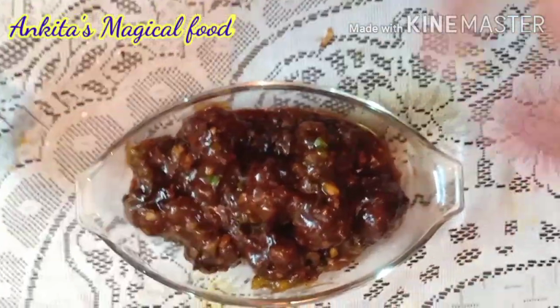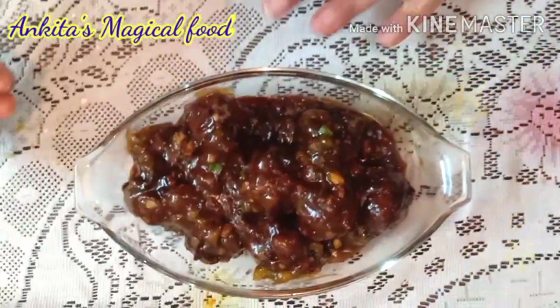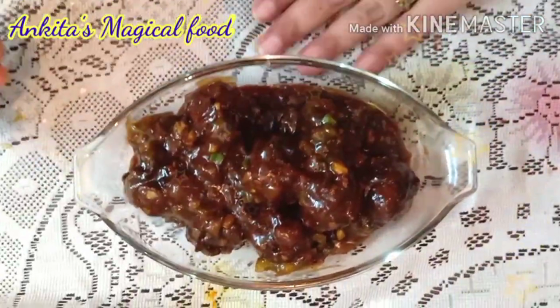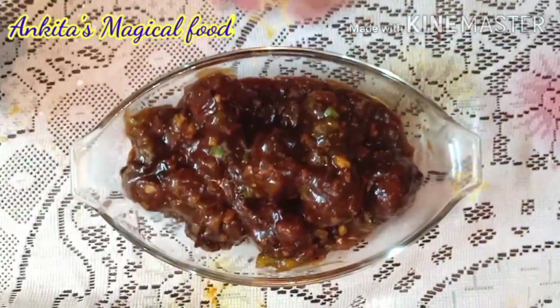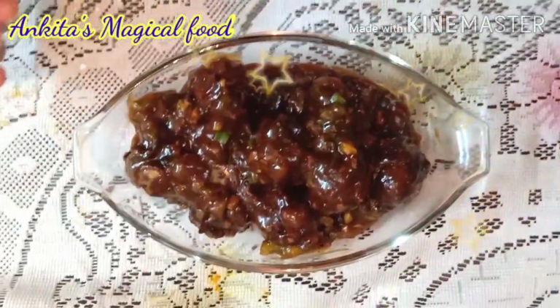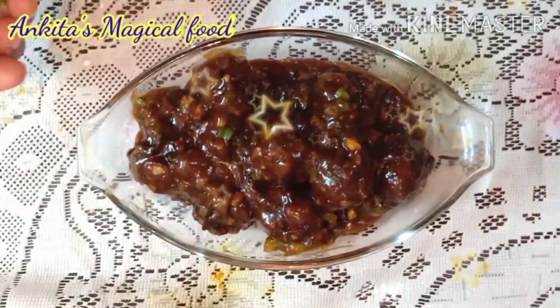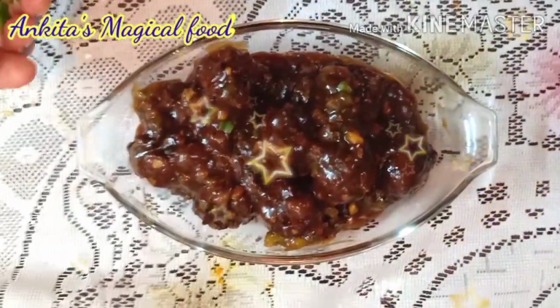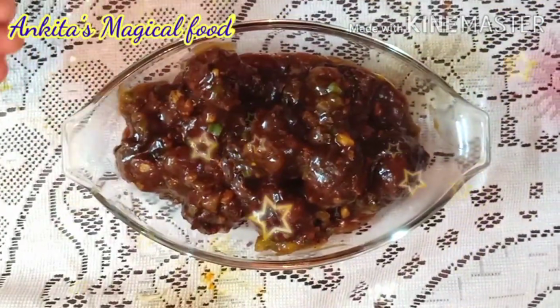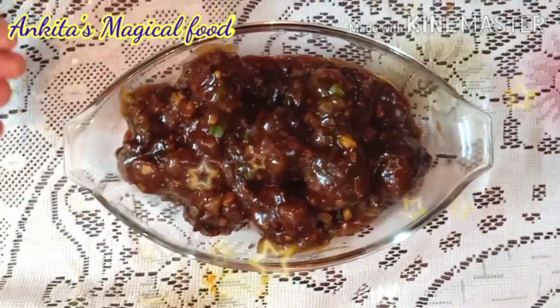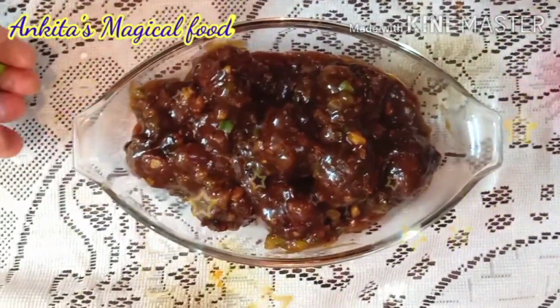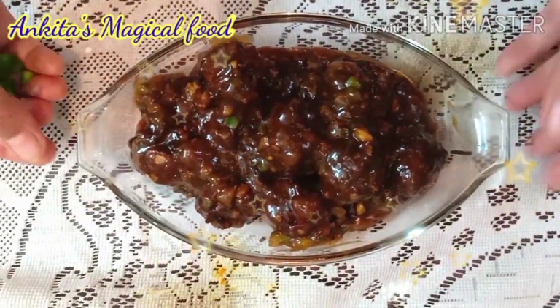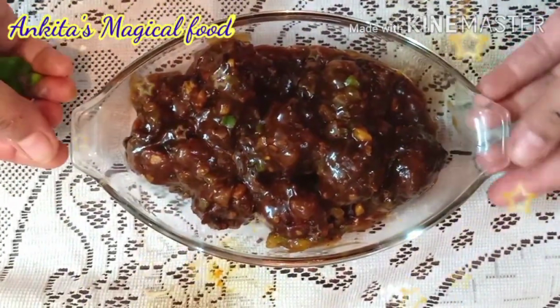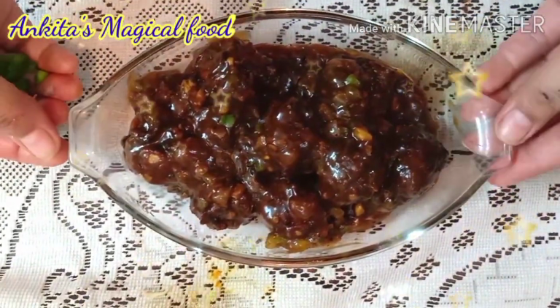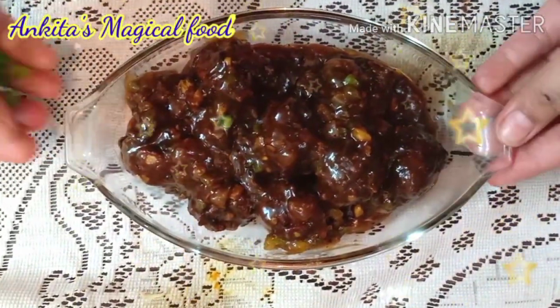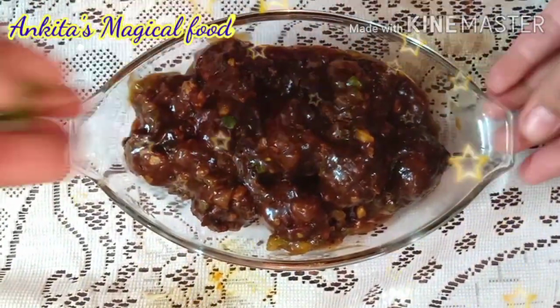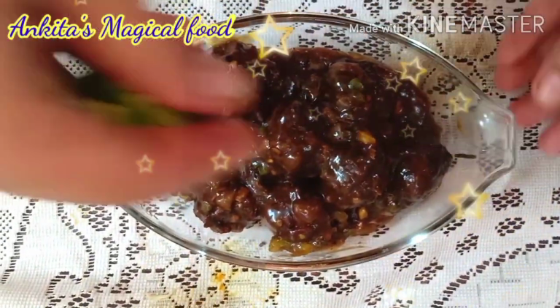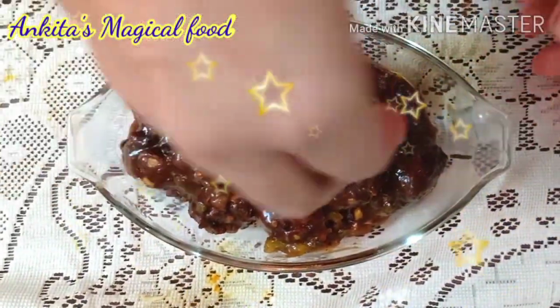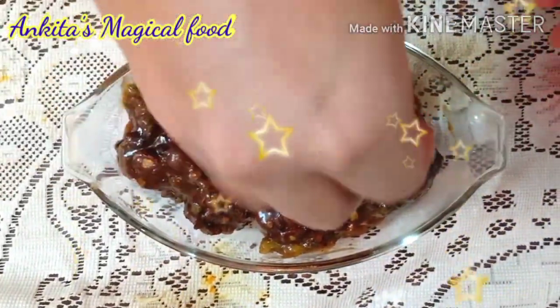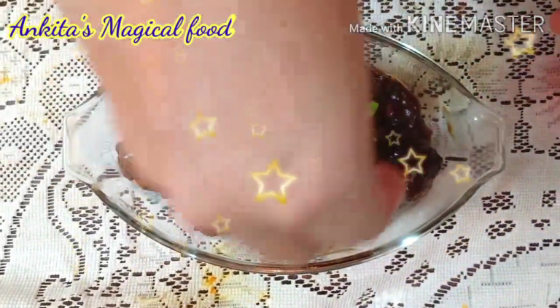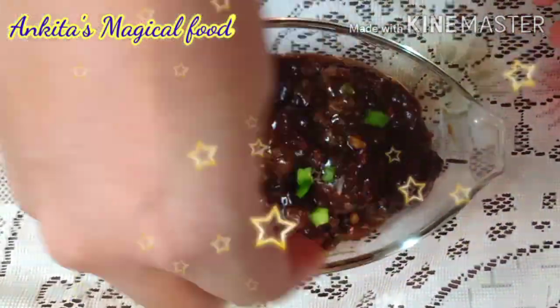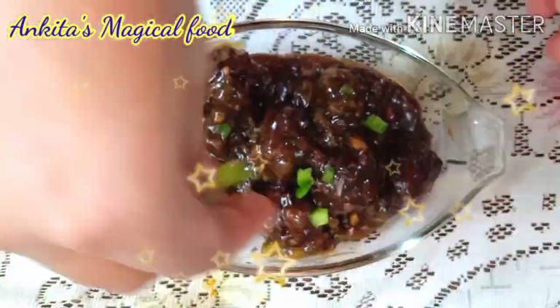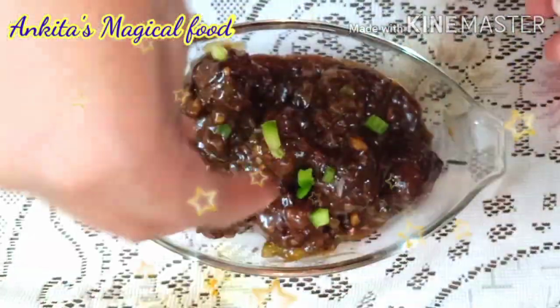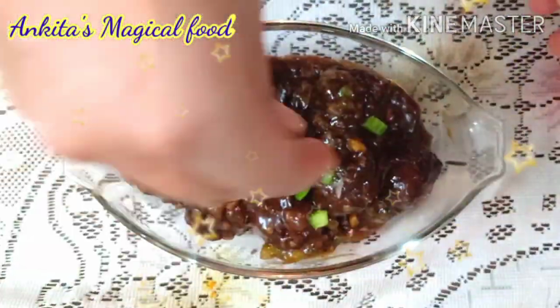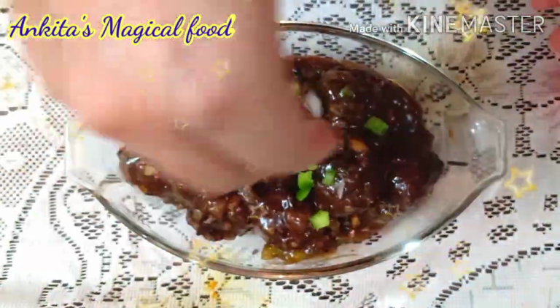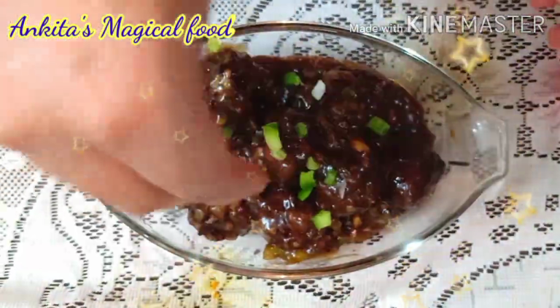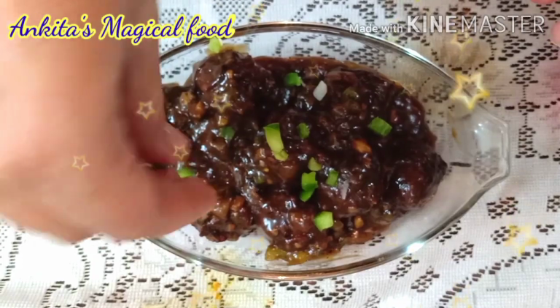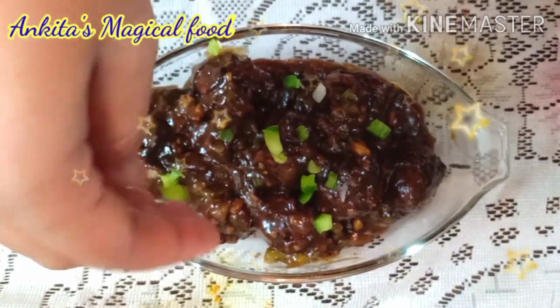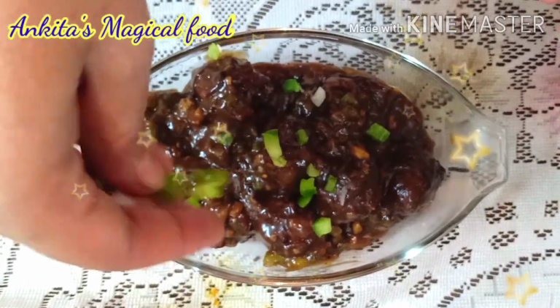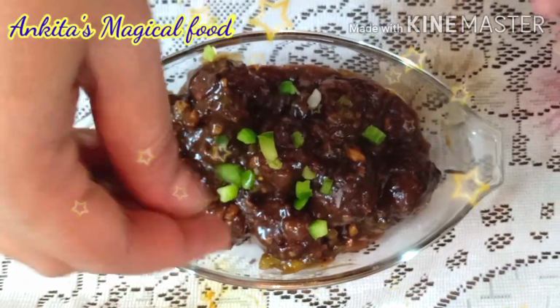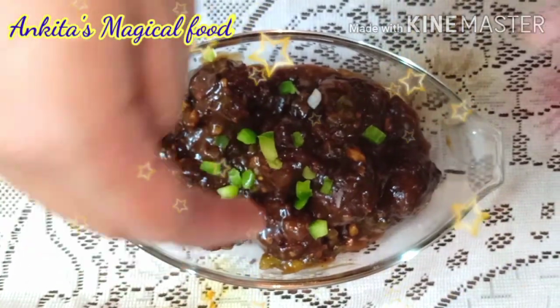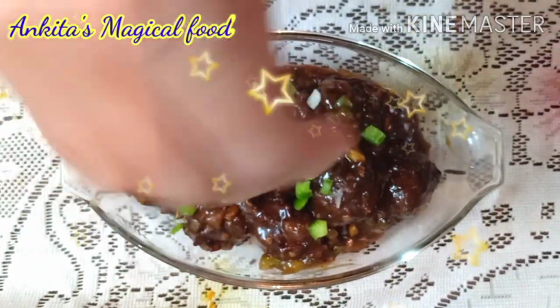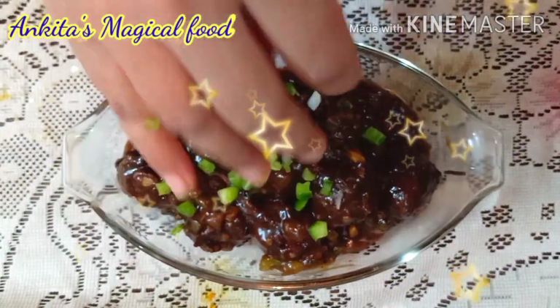Hello friends! How are you? Welcome to my channel. My channel name is Ankita's Magical Food.